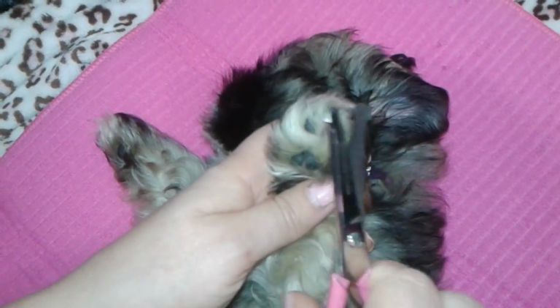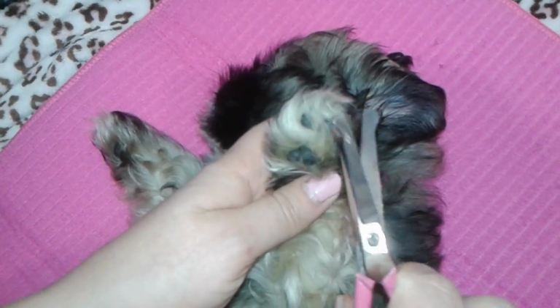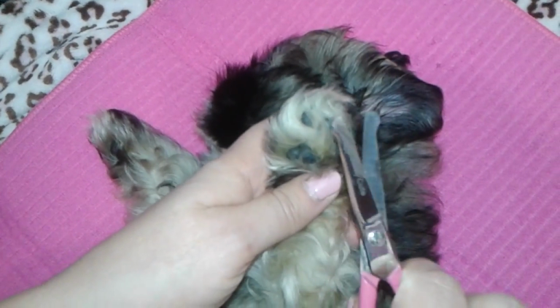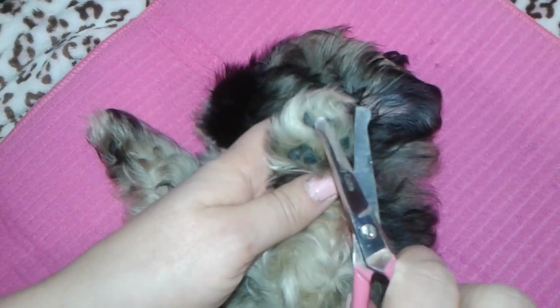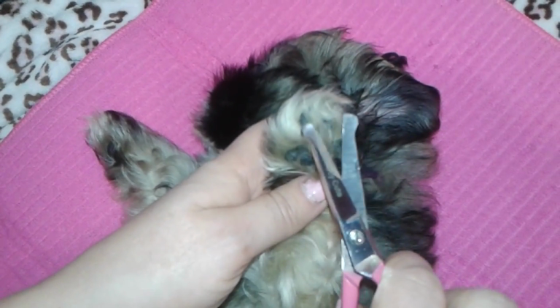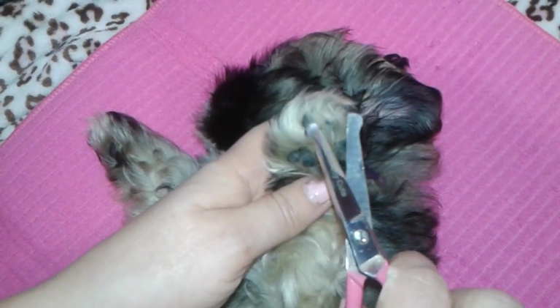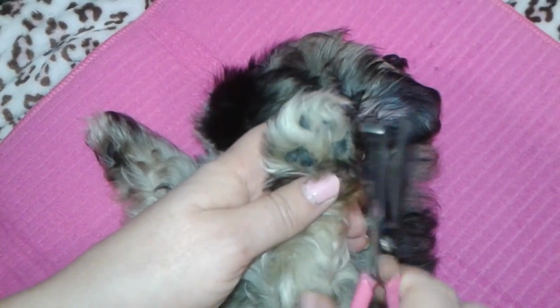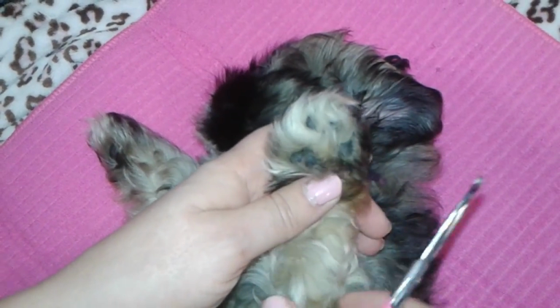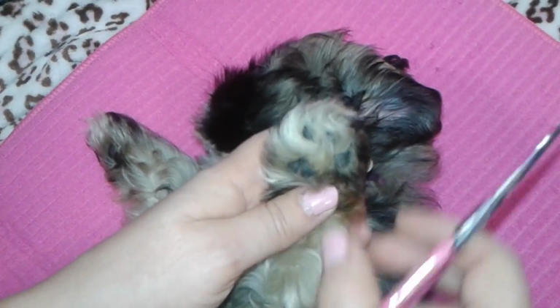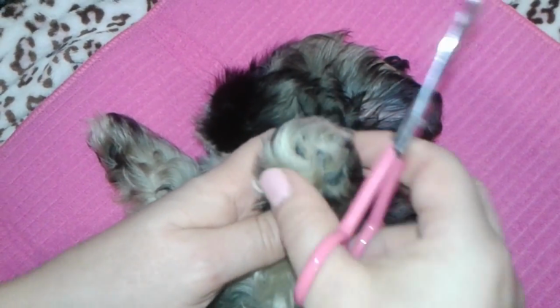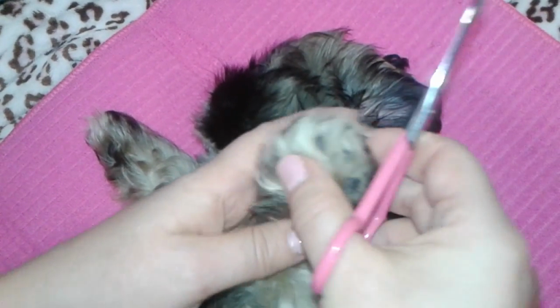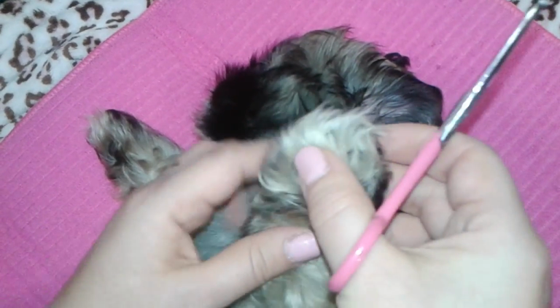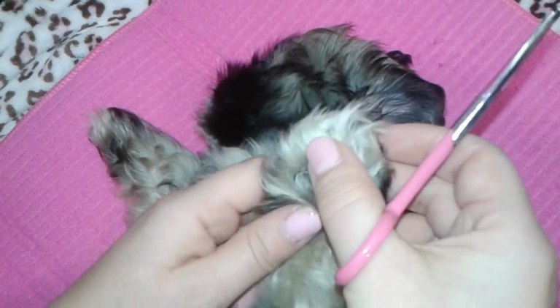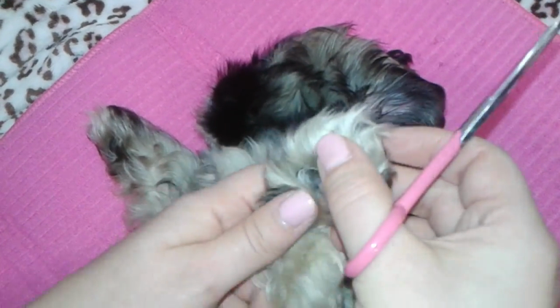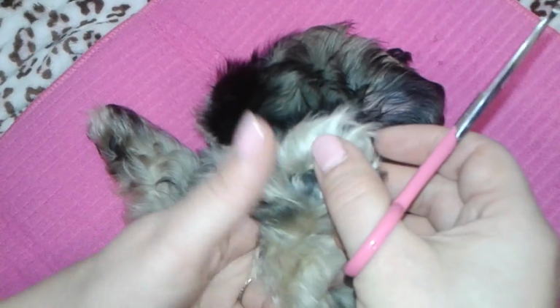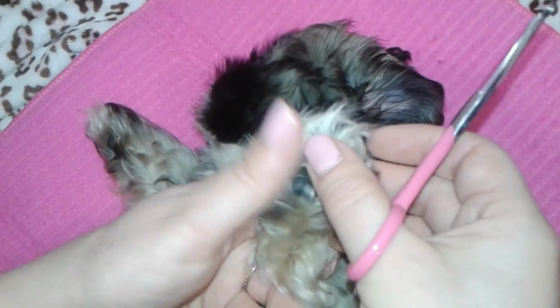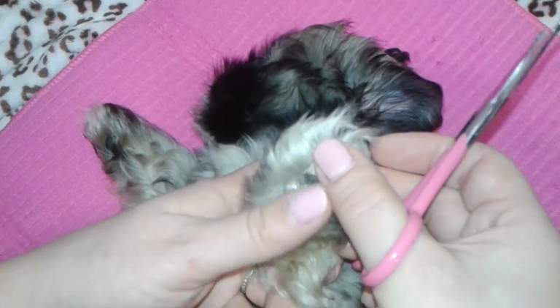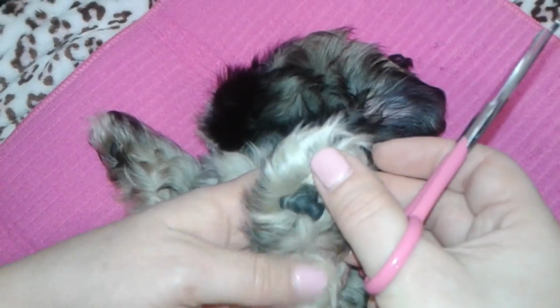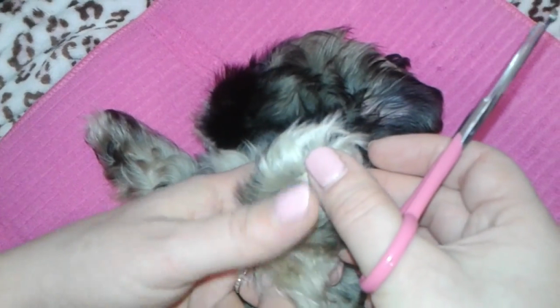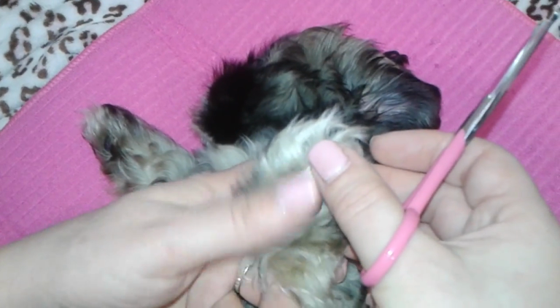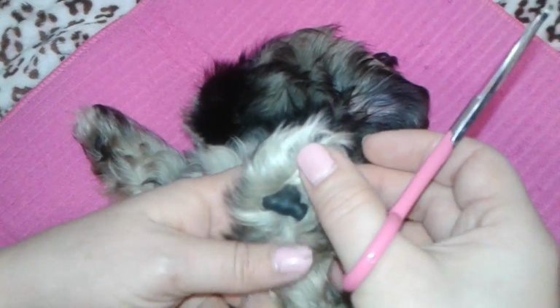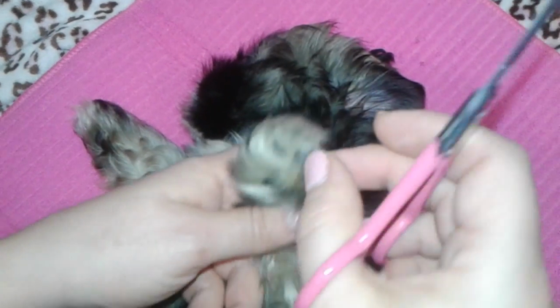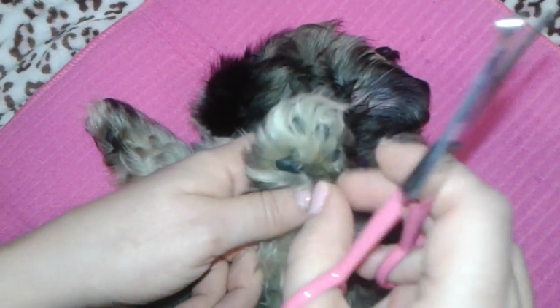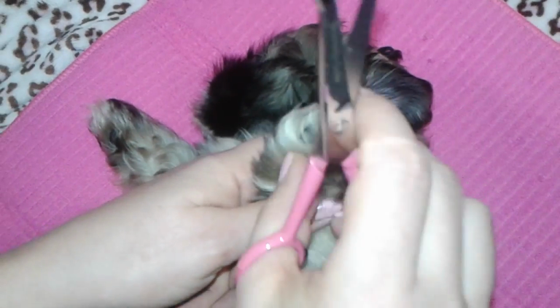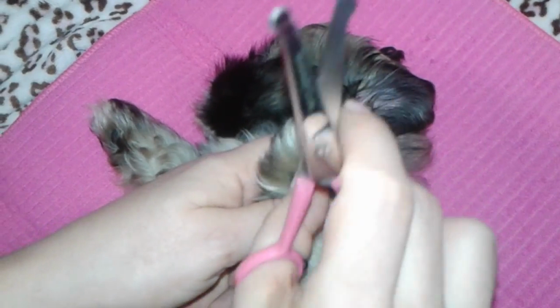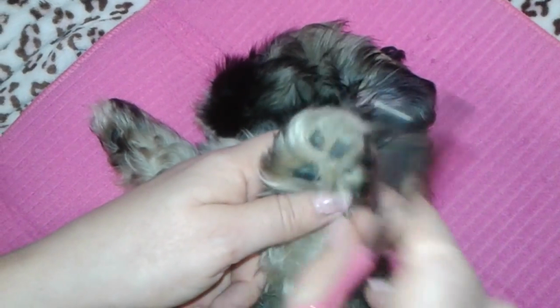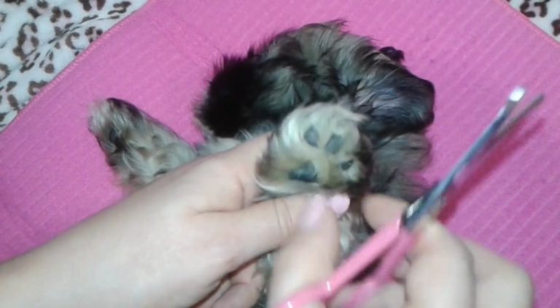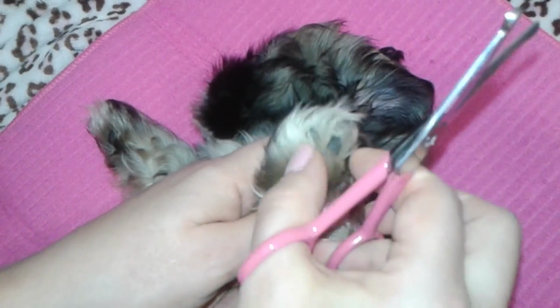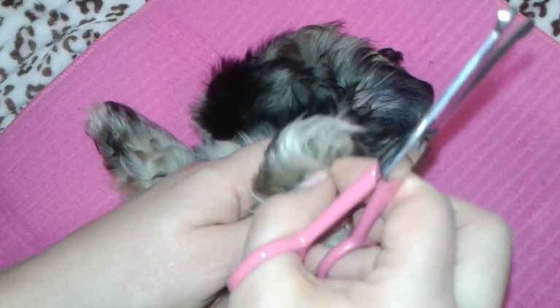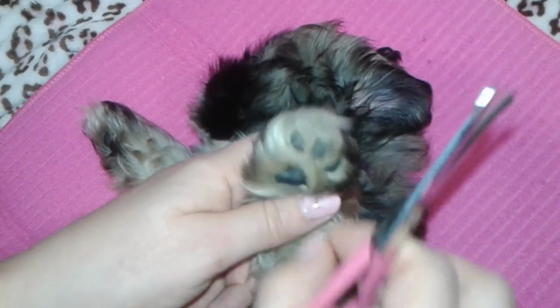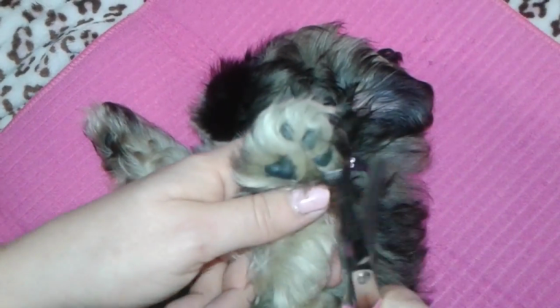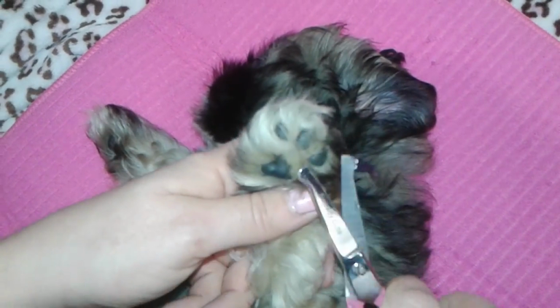These scissors are from Scaredy Cut. I reviewed them in another video, and you can see they're specifically for this.